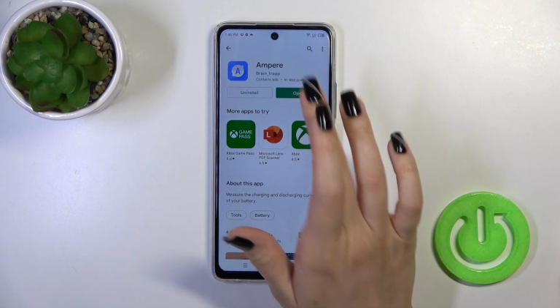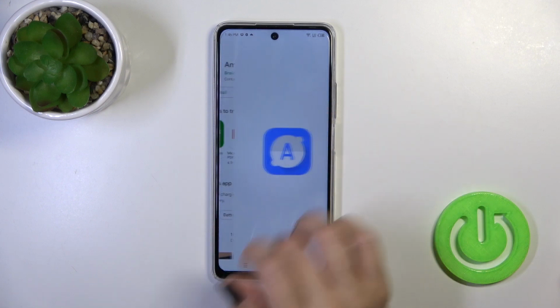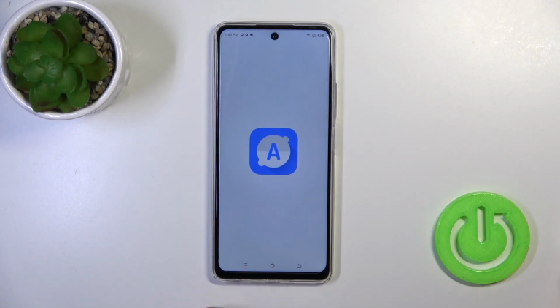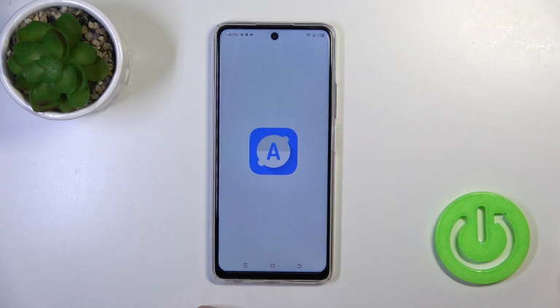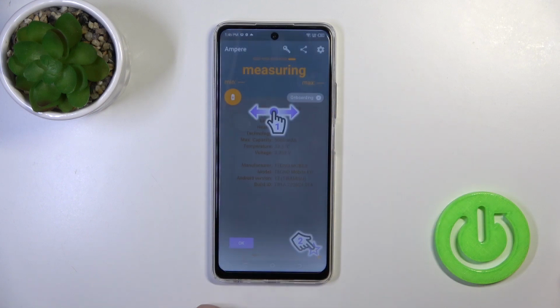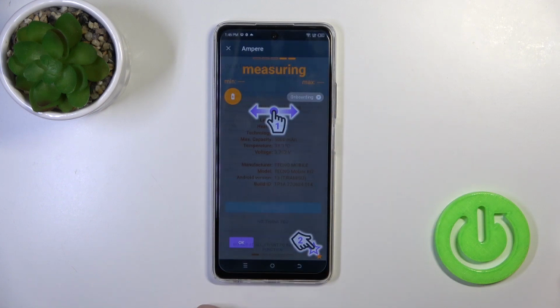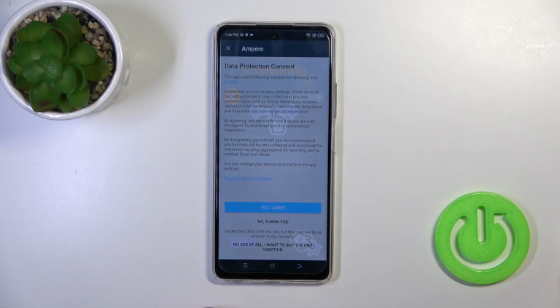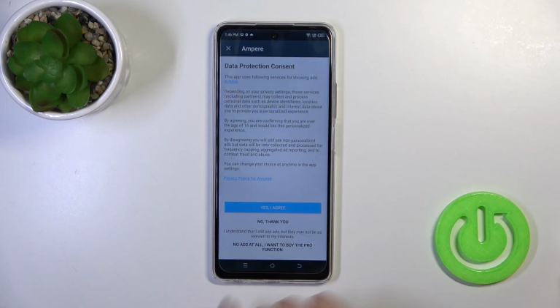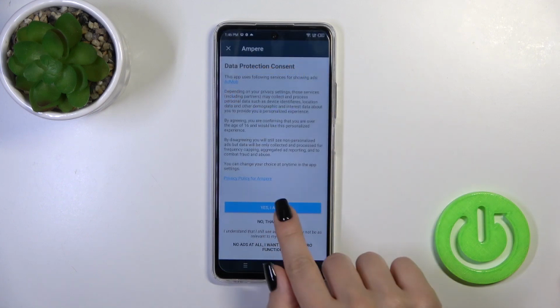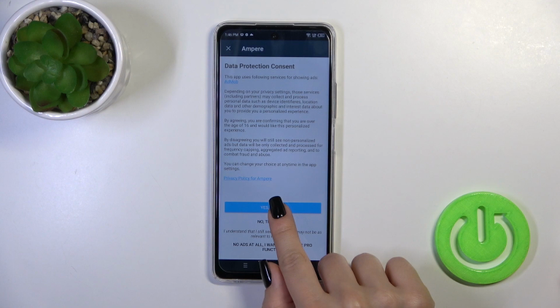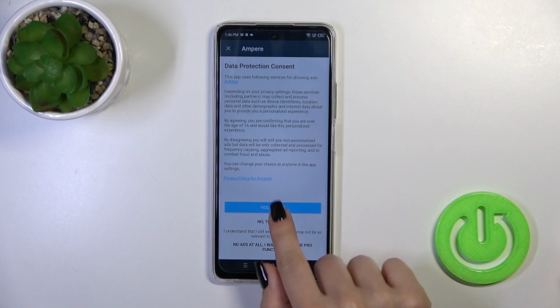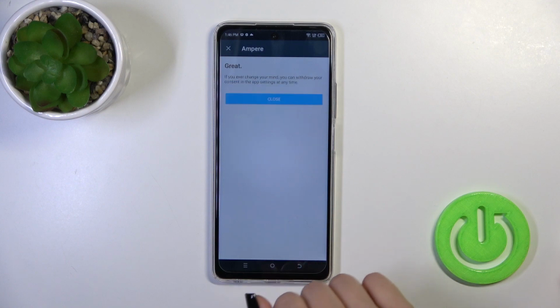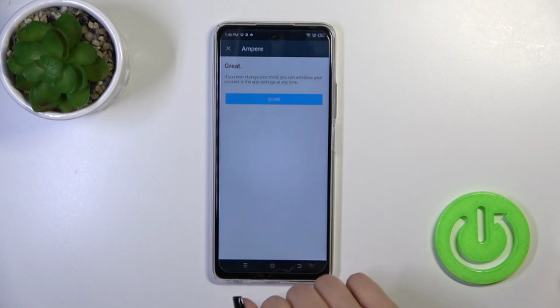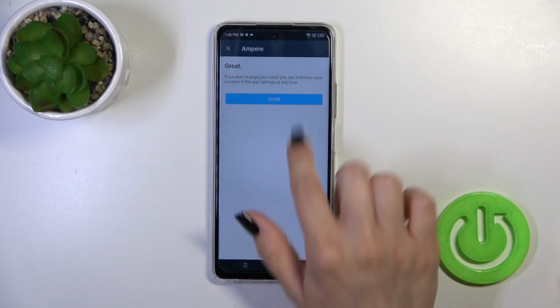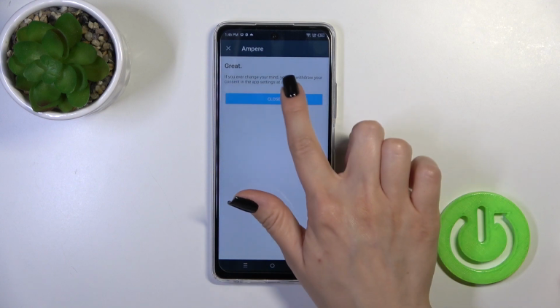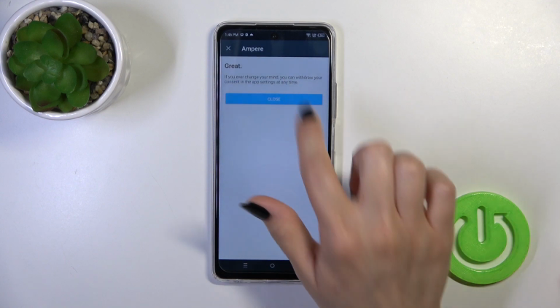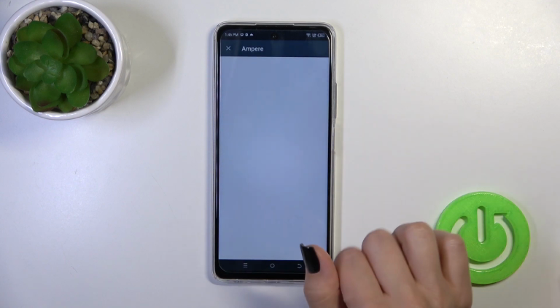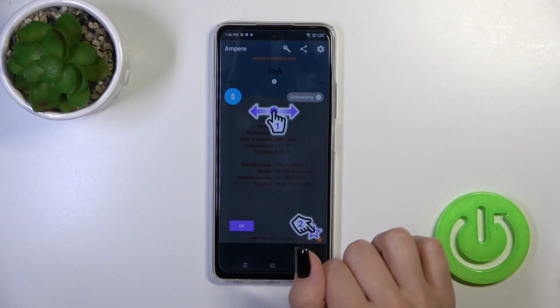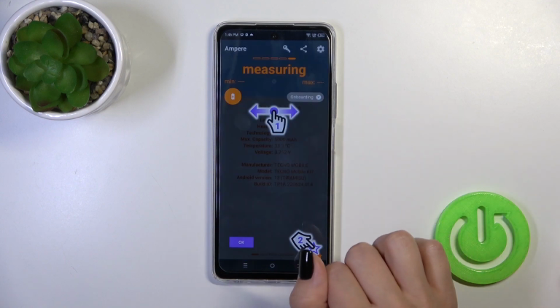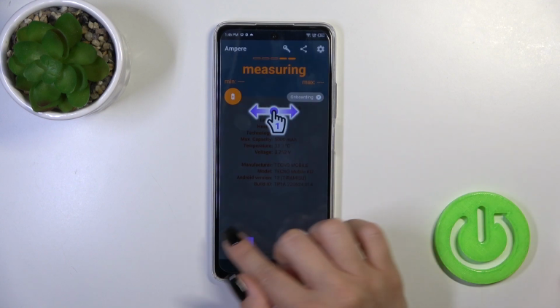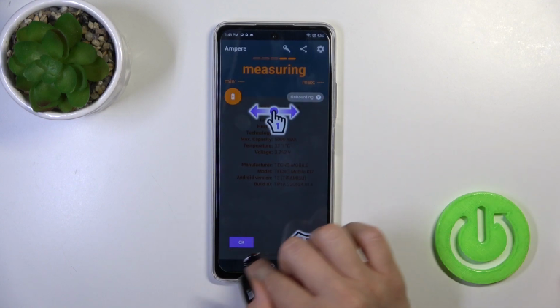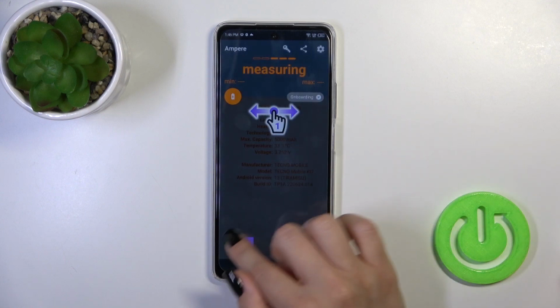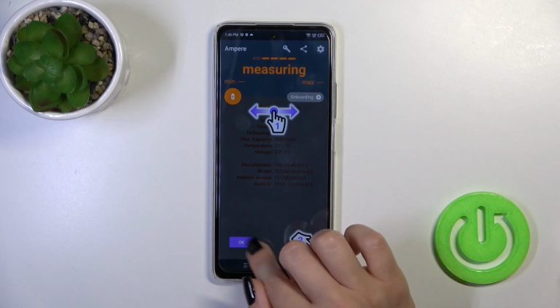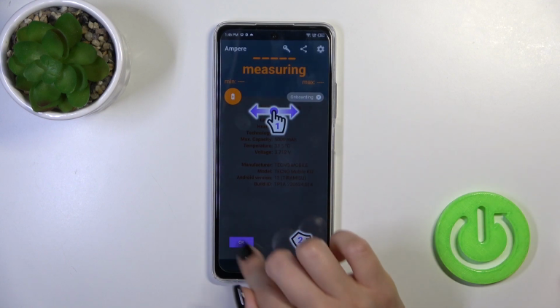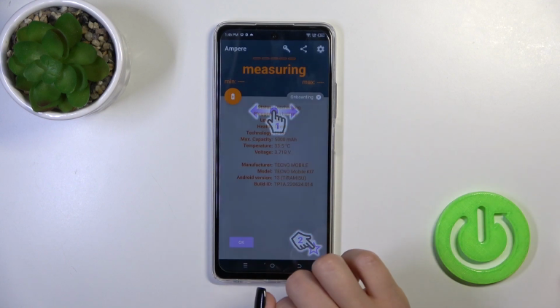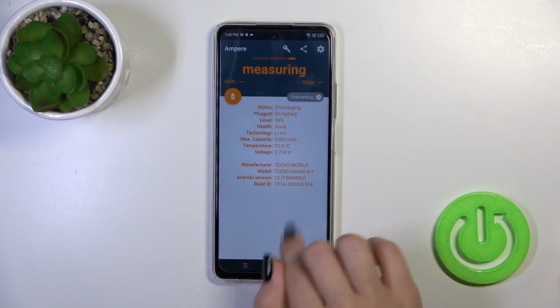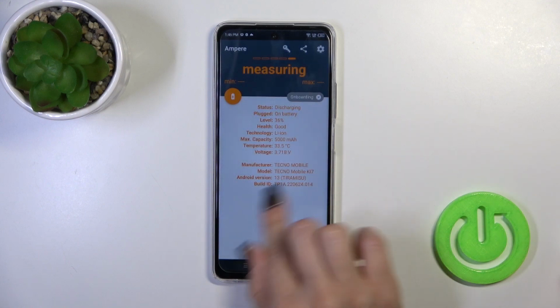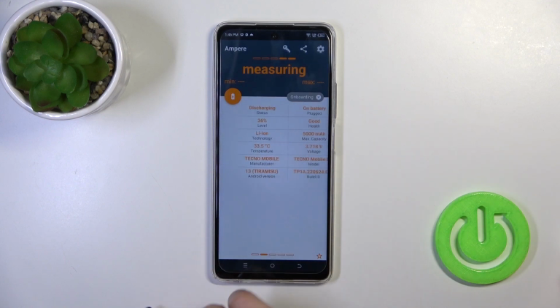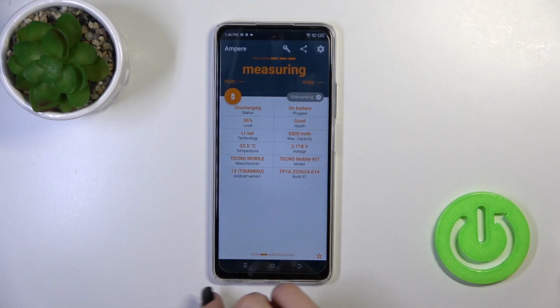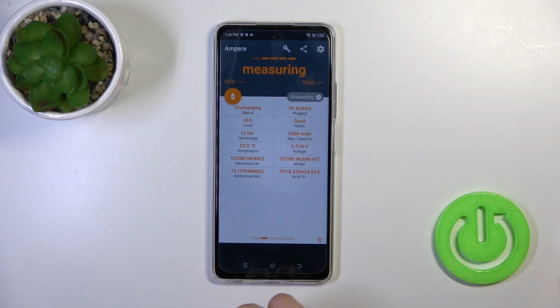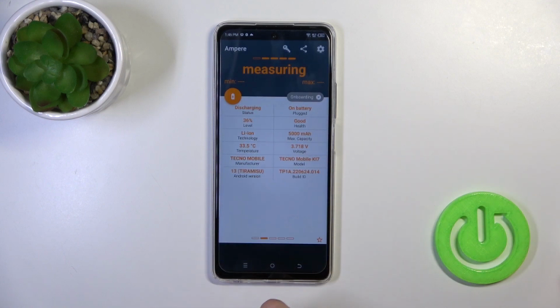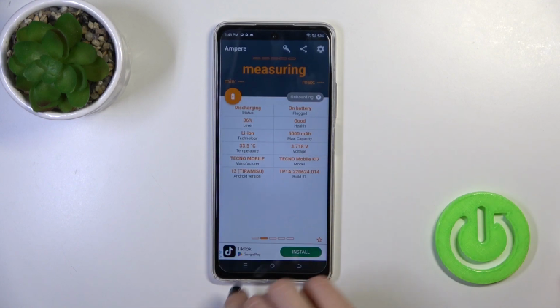Then just tap to open, click yes to agree, pick close, and tap okay in the bottom left corner.